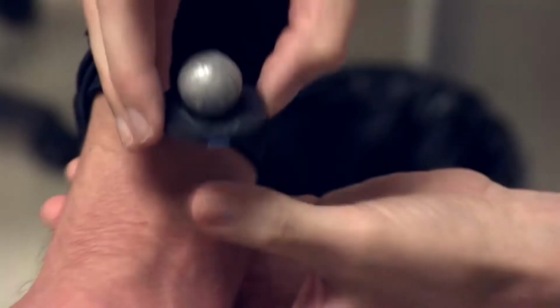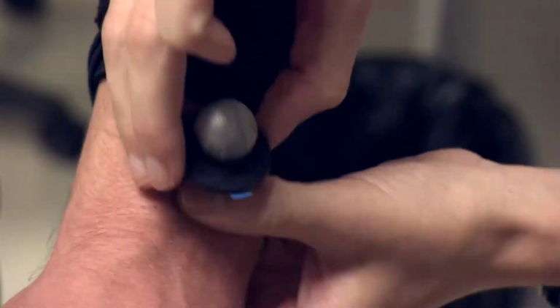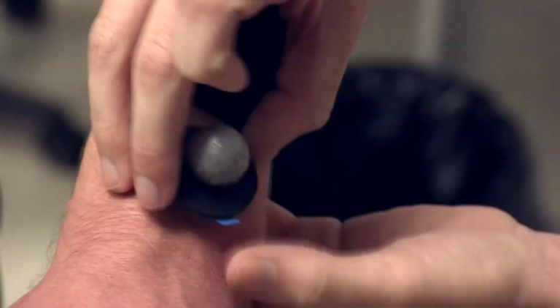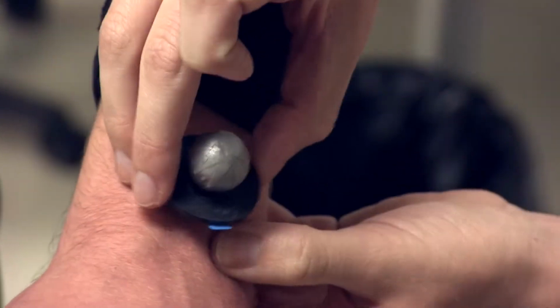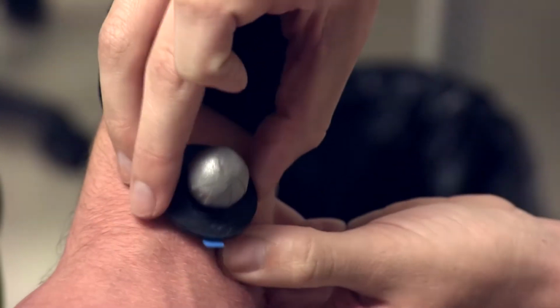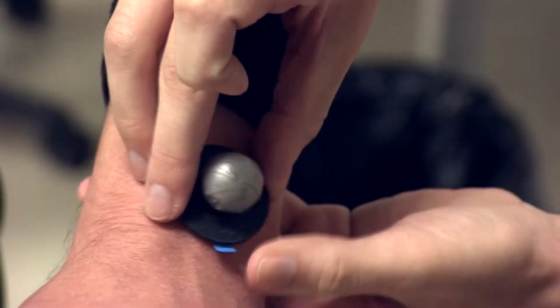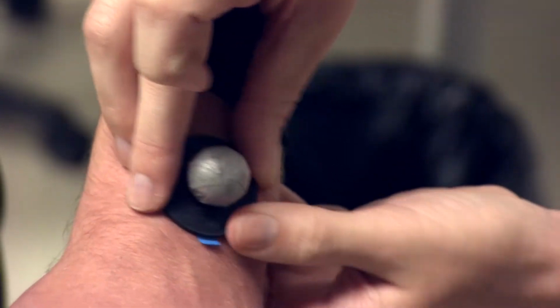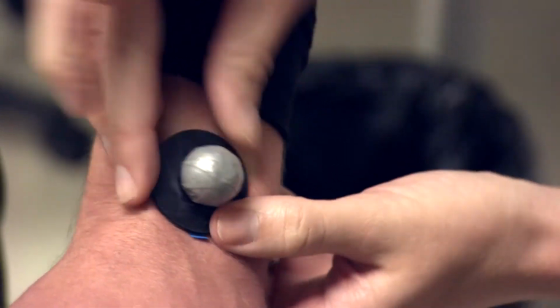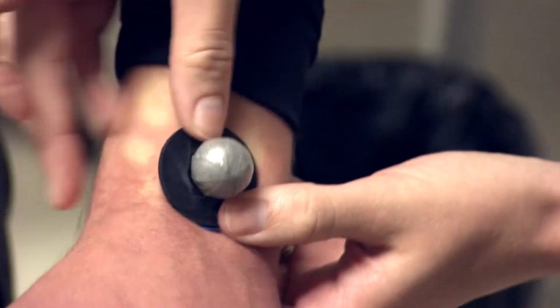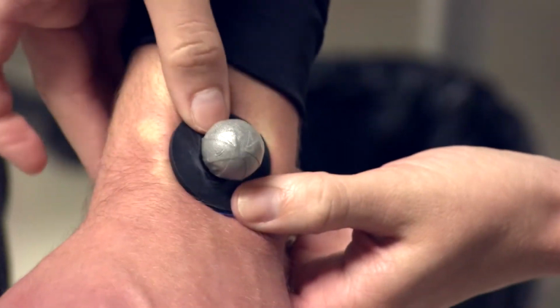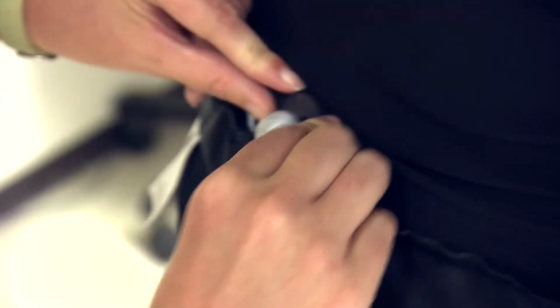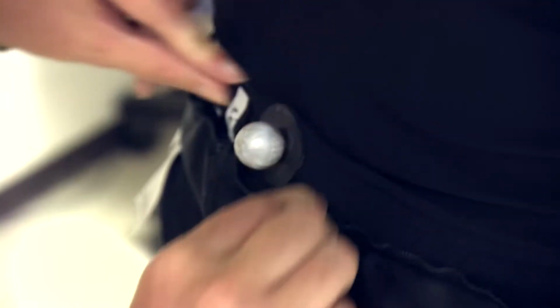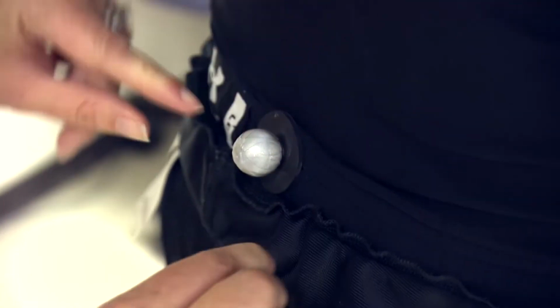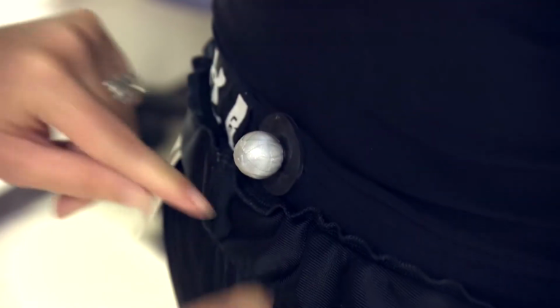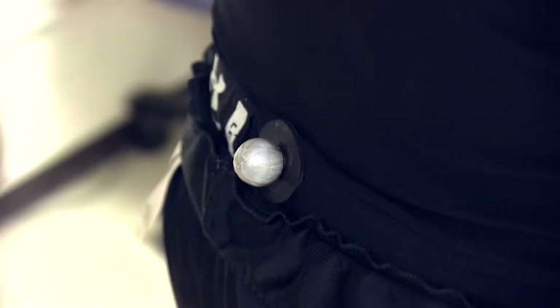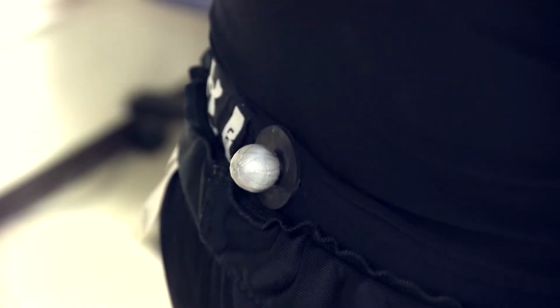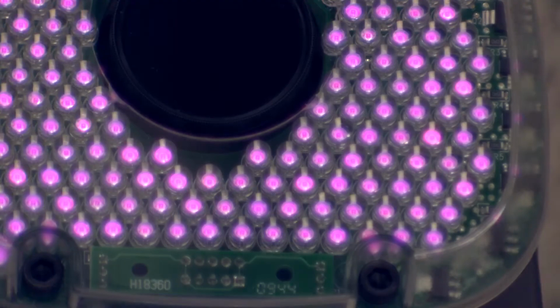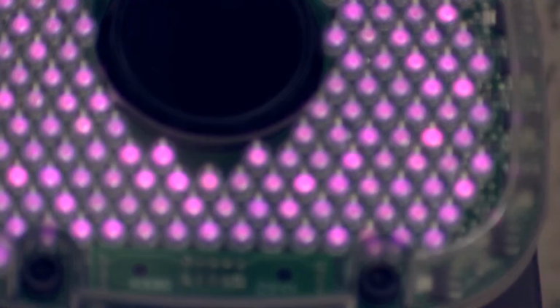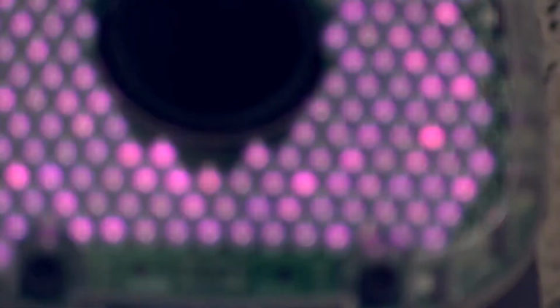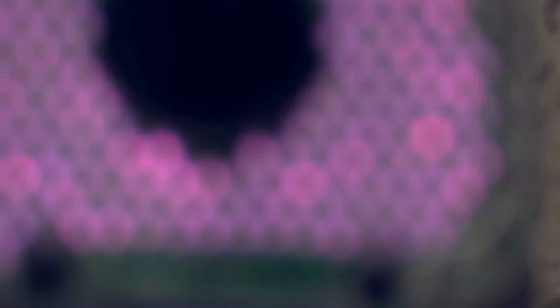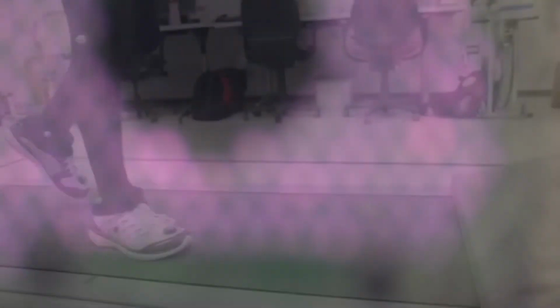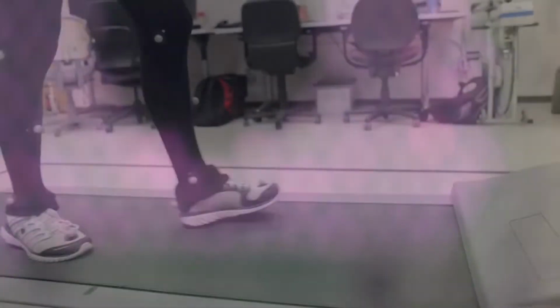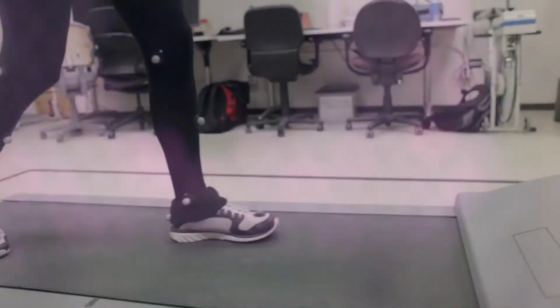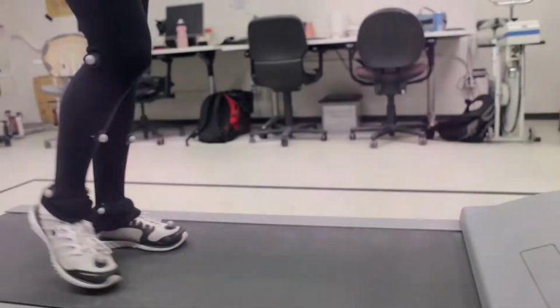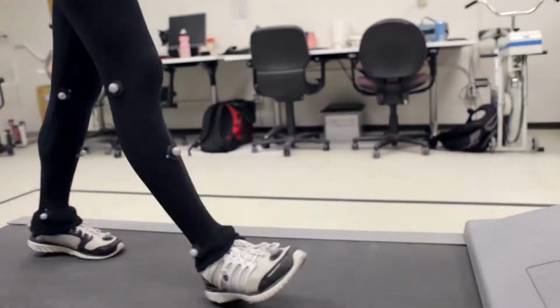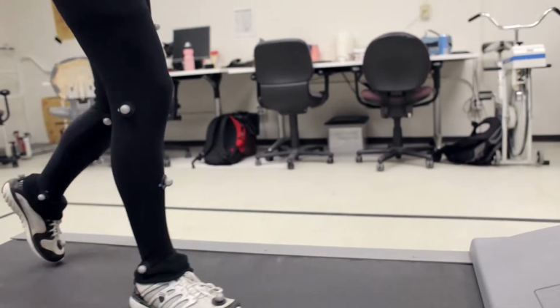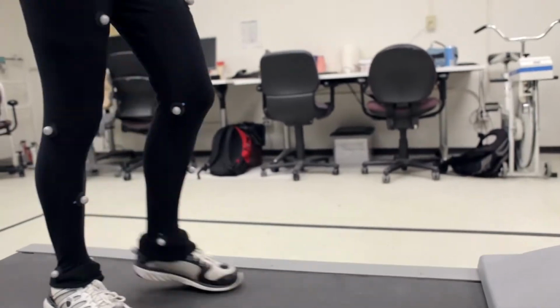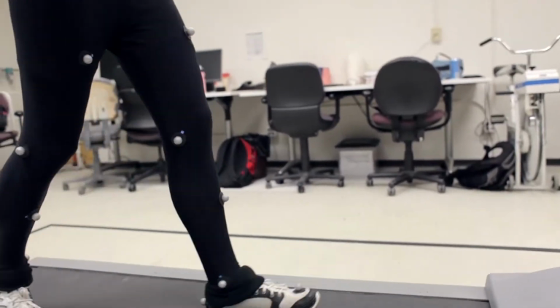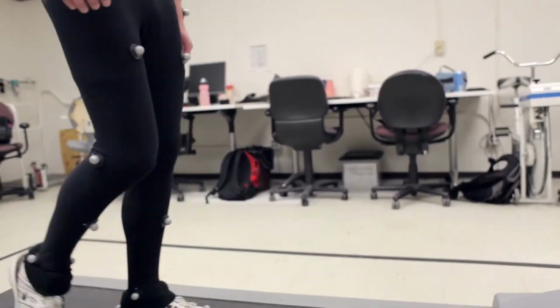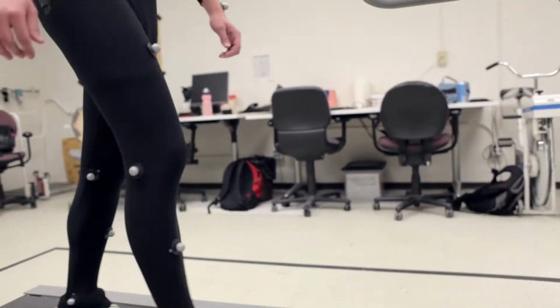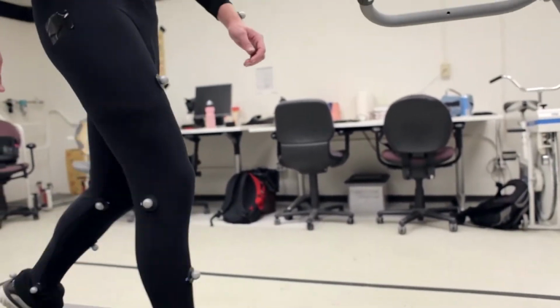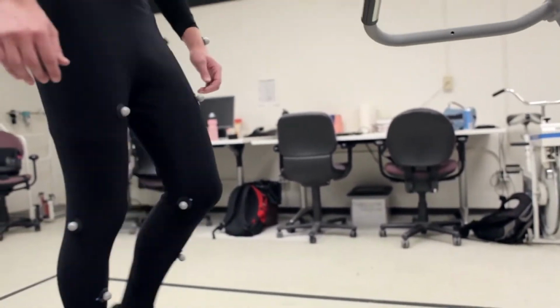This is the Human Biomechanics Design Lab, and in this lab what we work on is how people move.